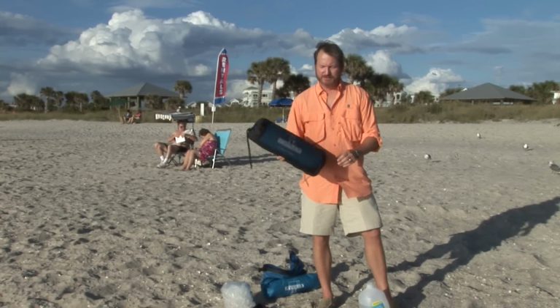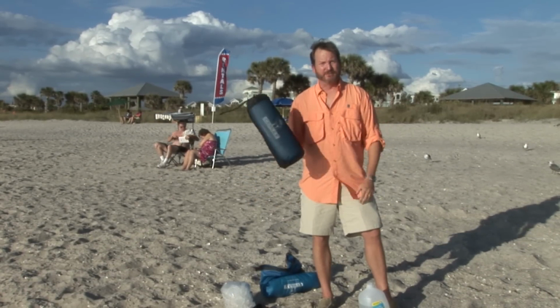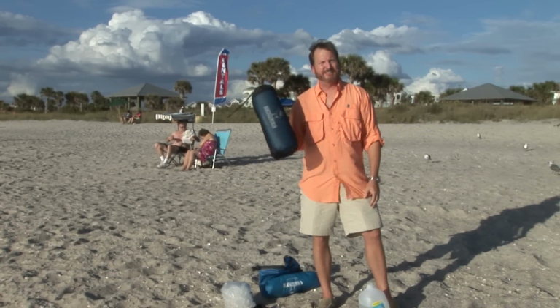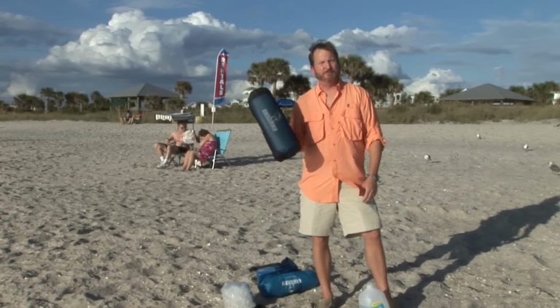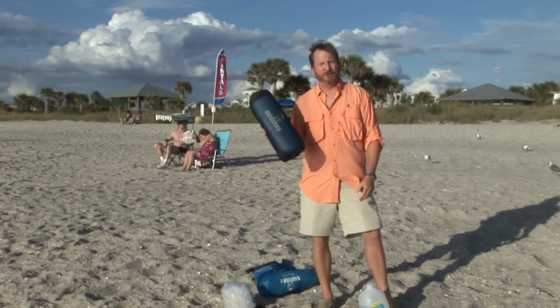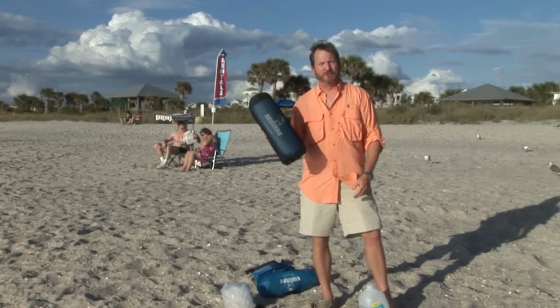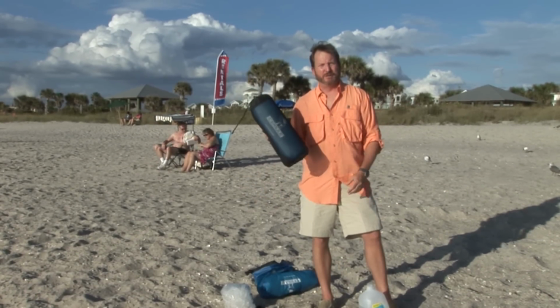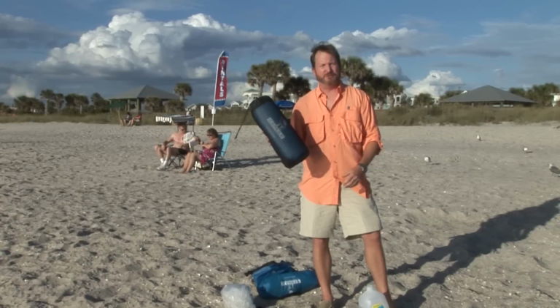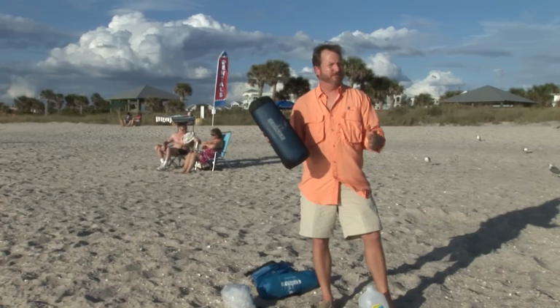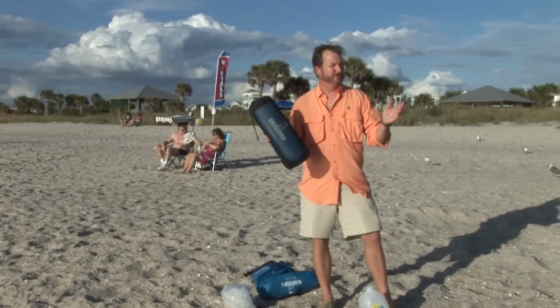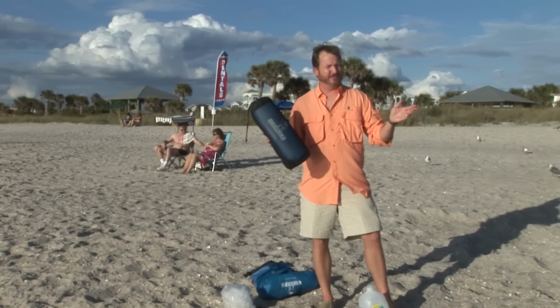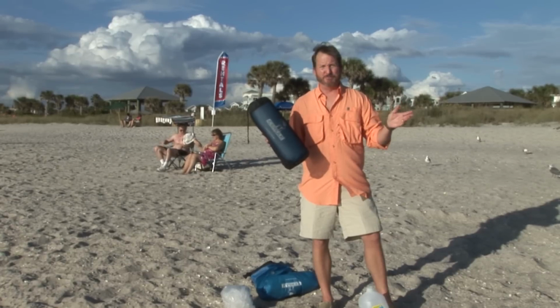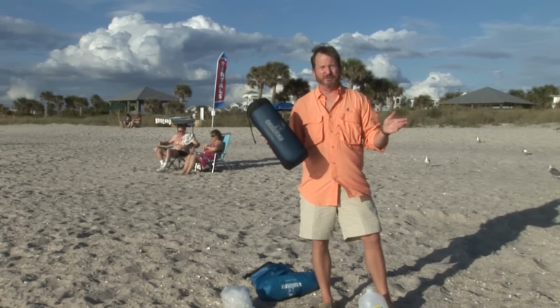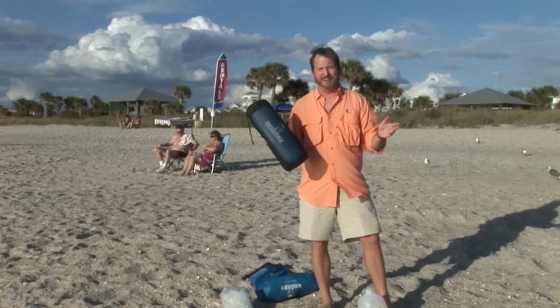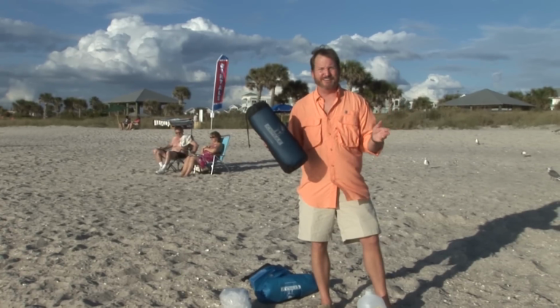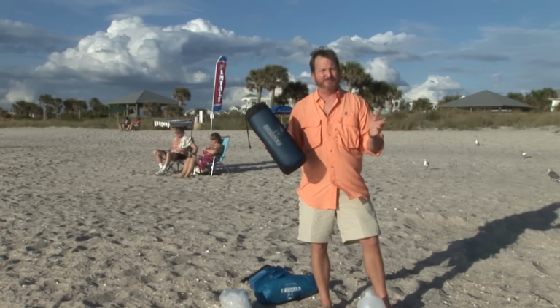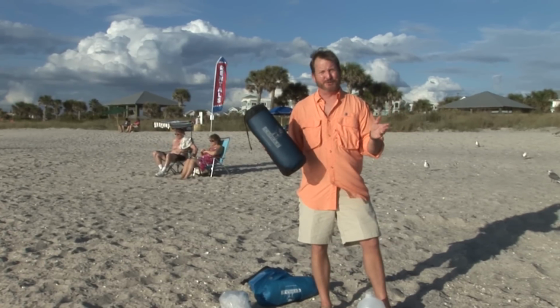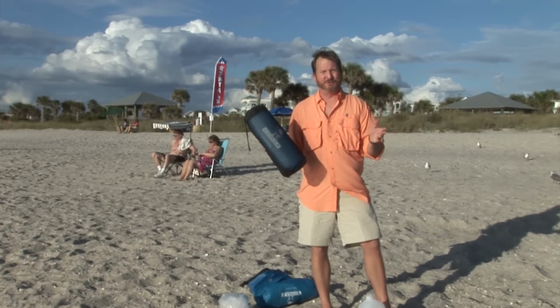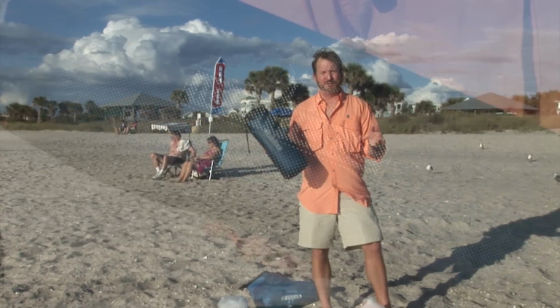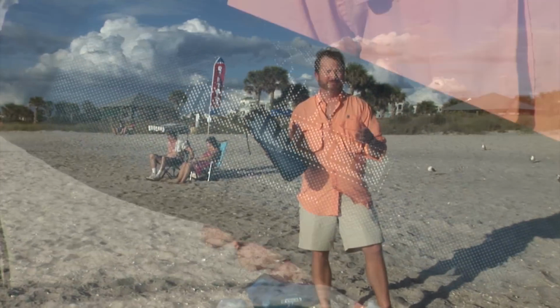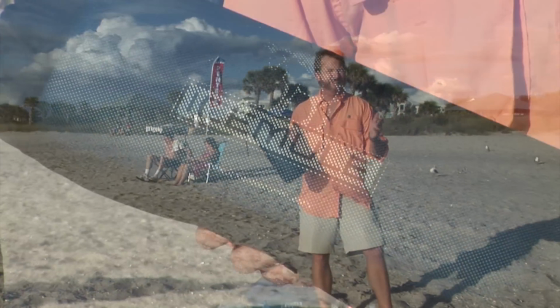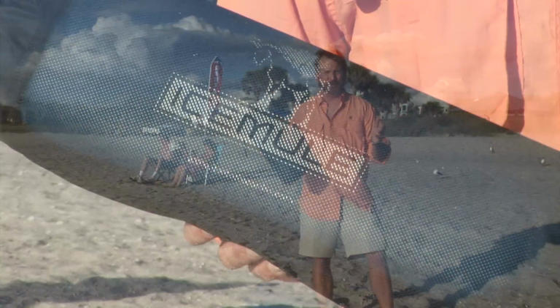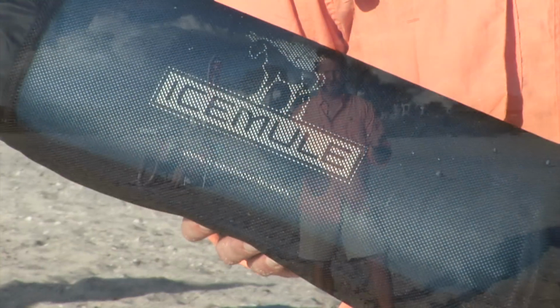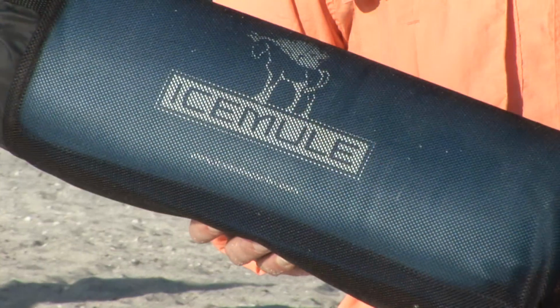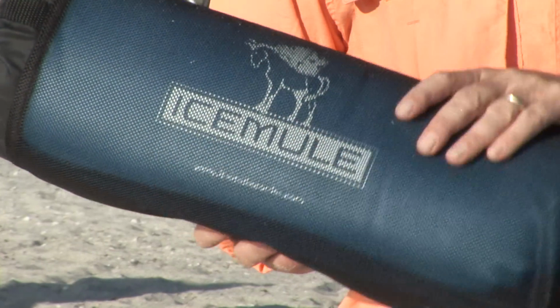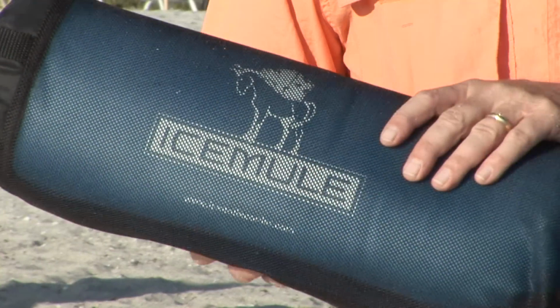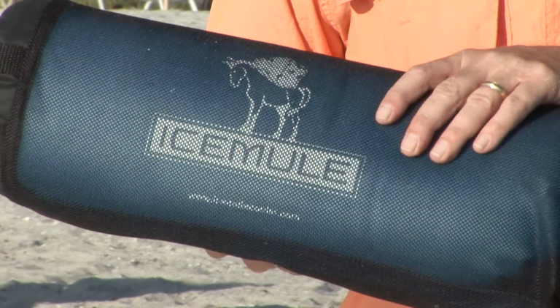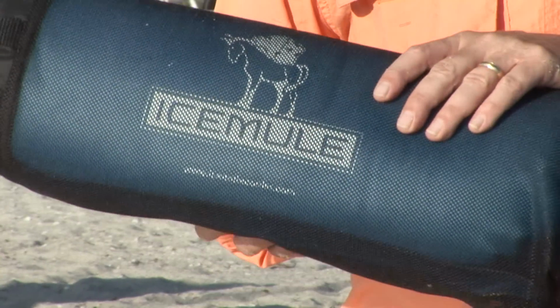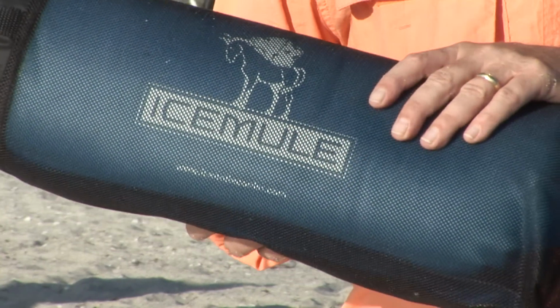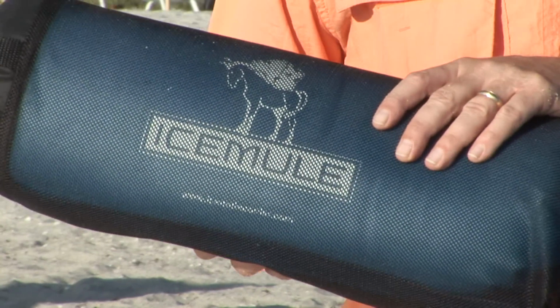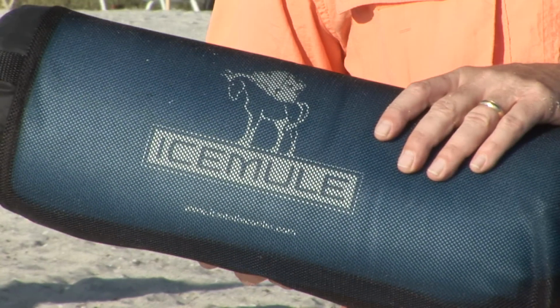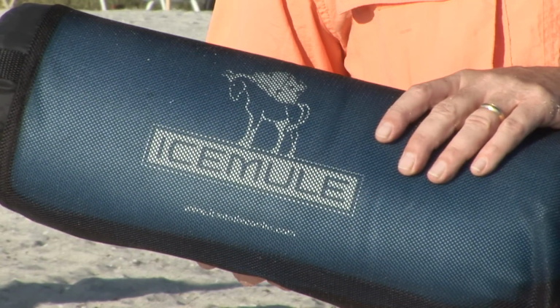So the next time you go to the beach, the next time you go kayaking, you go fishing — anywhere you go, don't forget your Ice Mule.